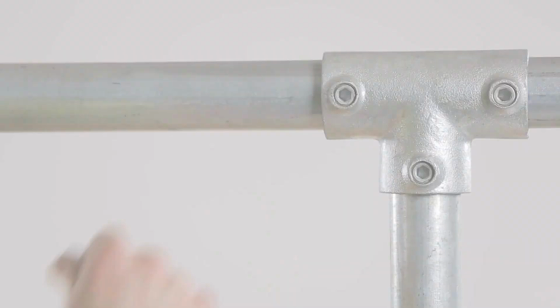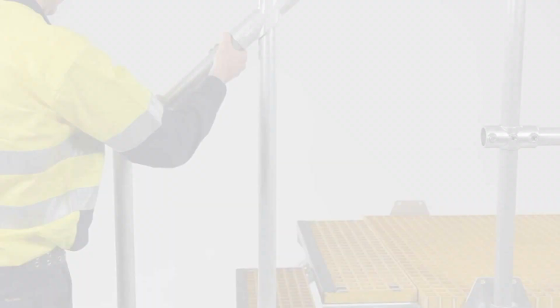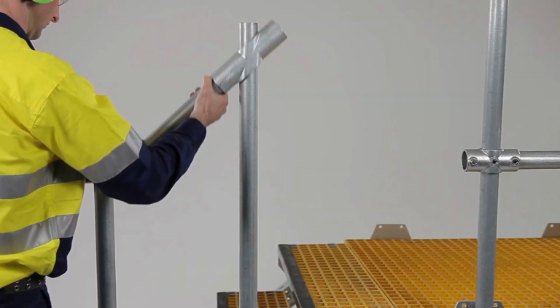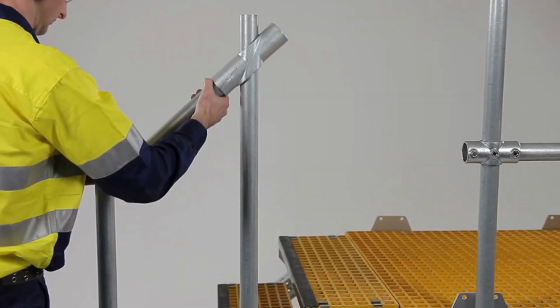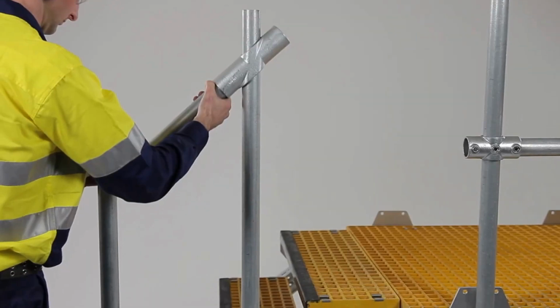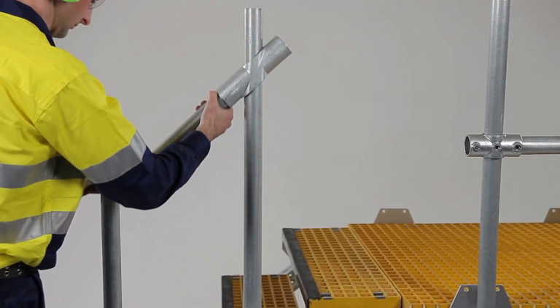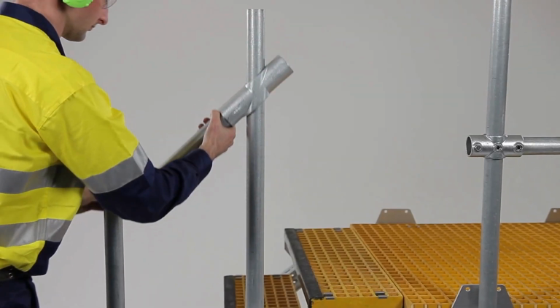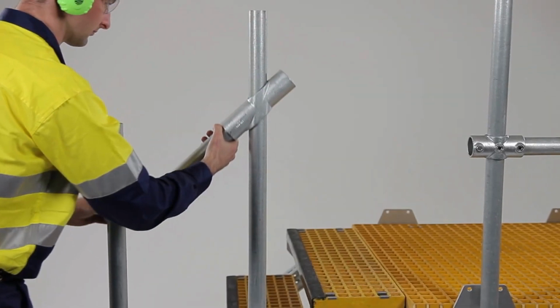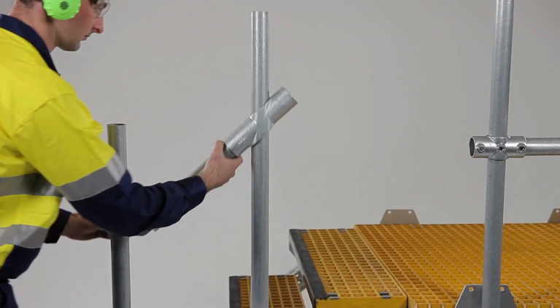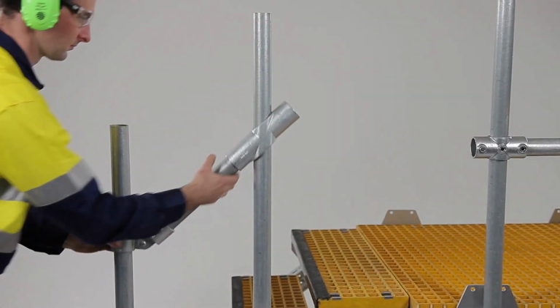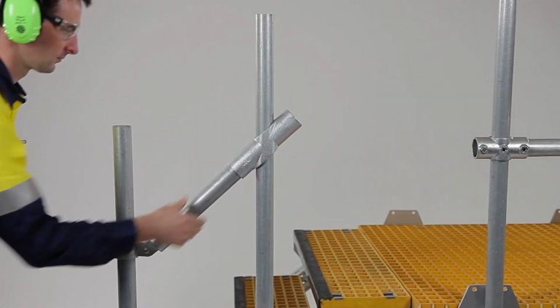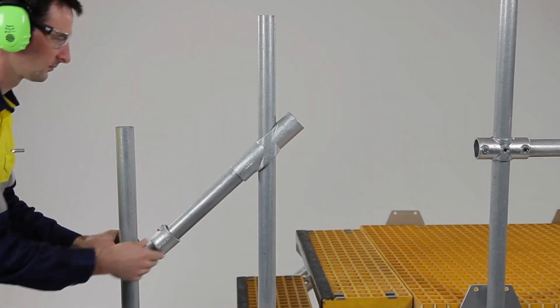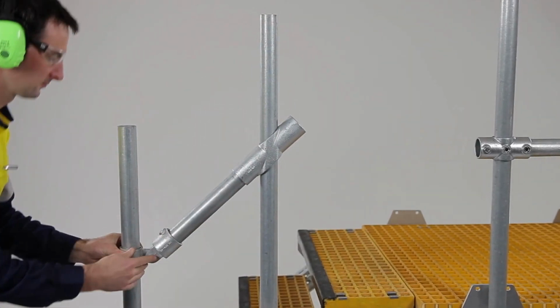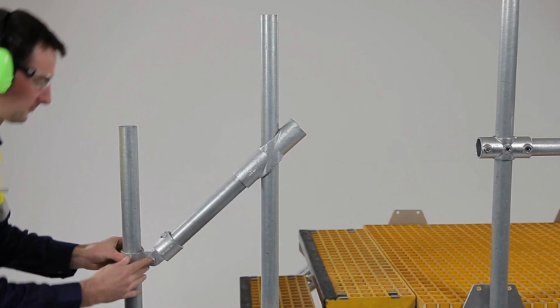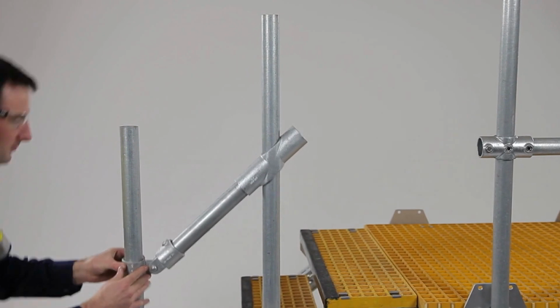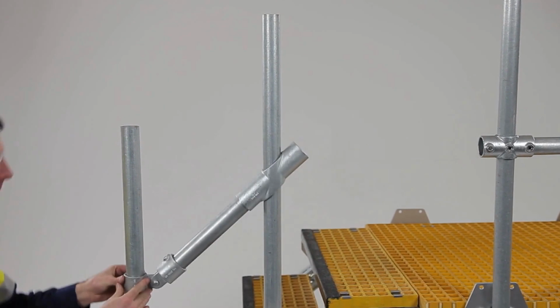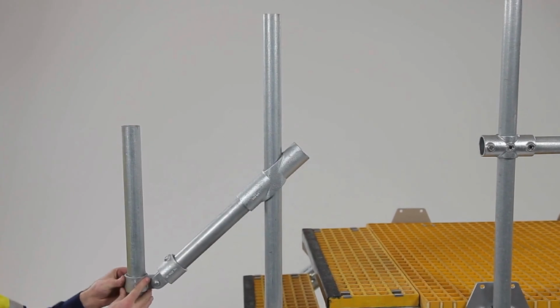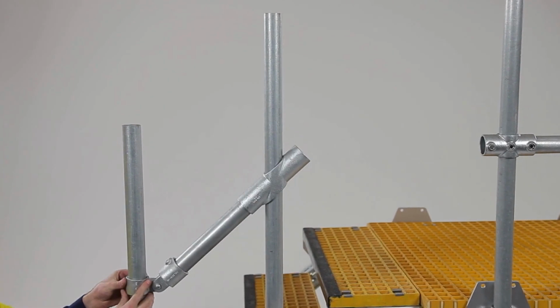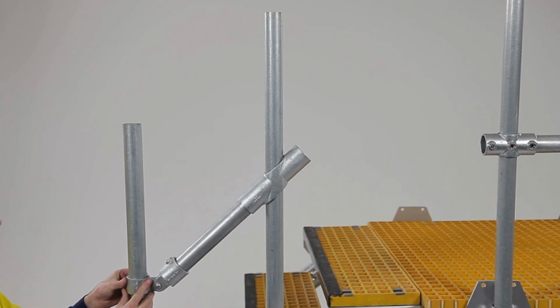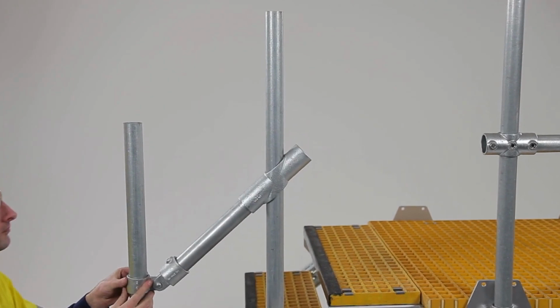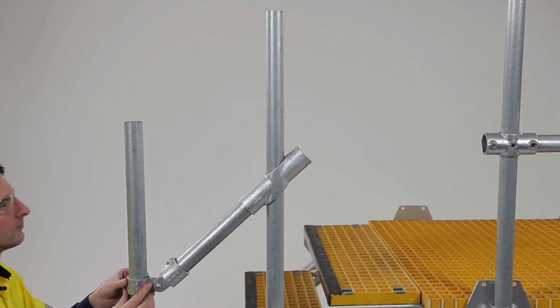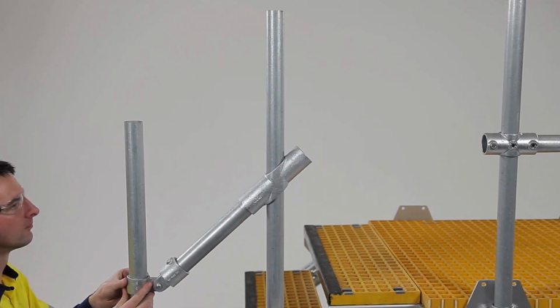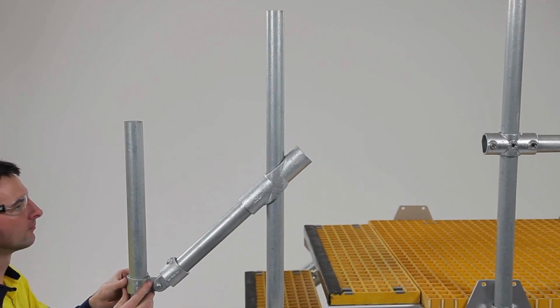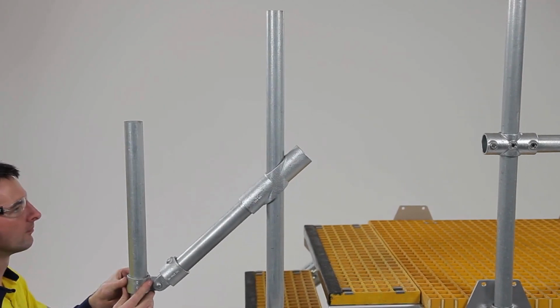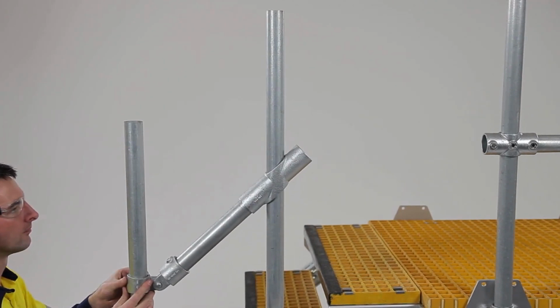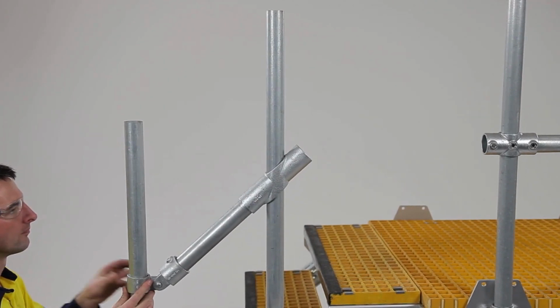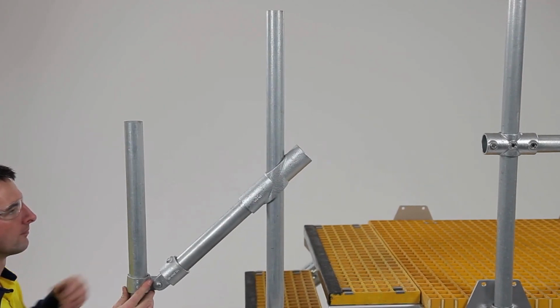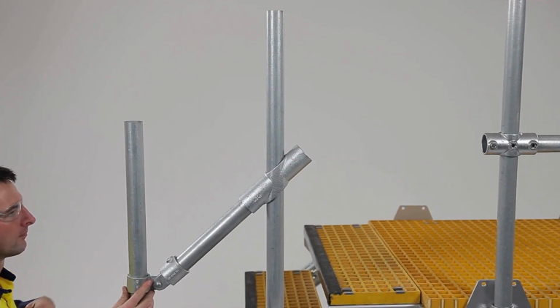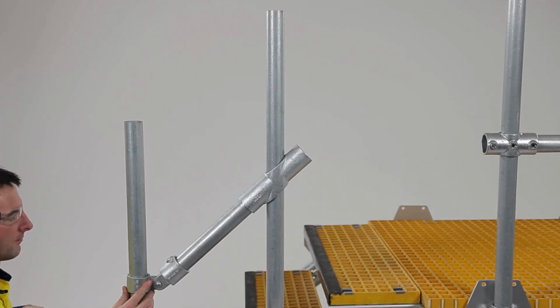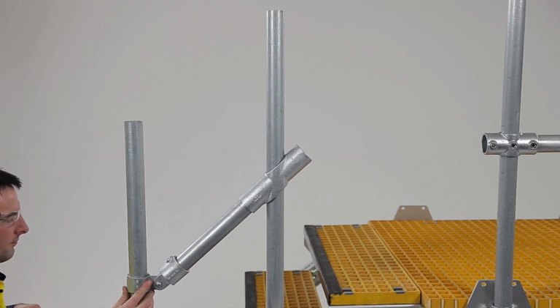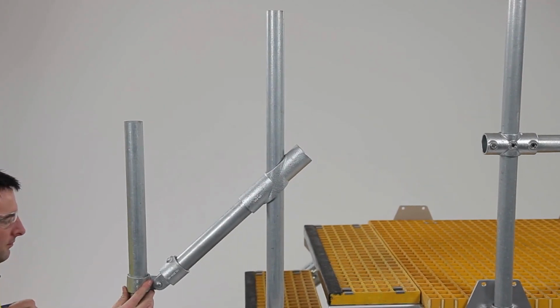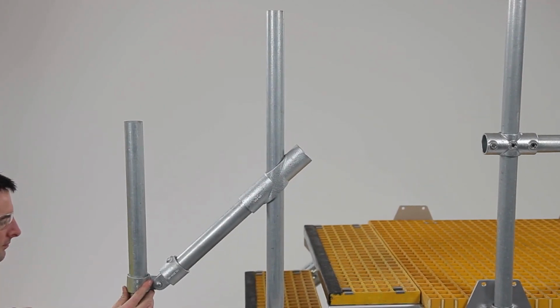Stair transitions are a breeze with the versatile modular handrail system.